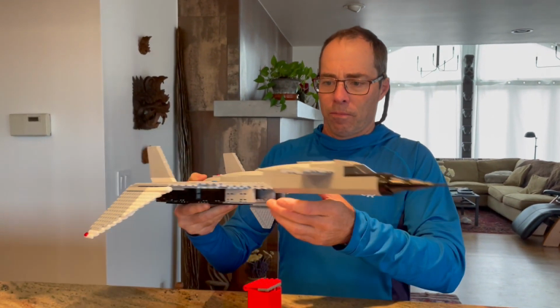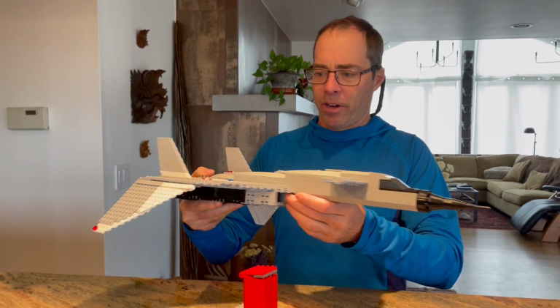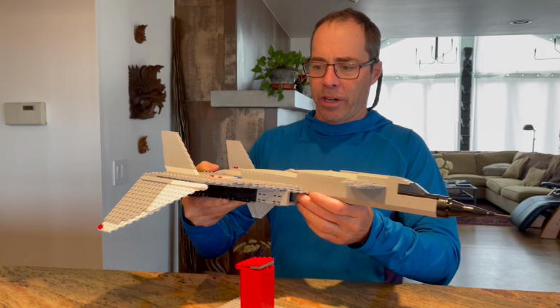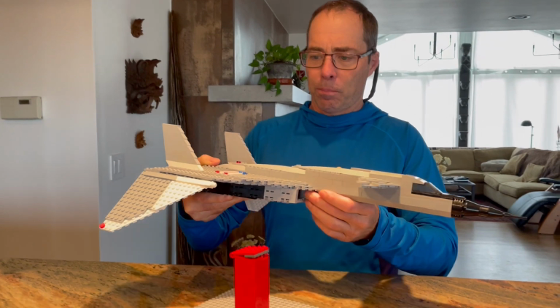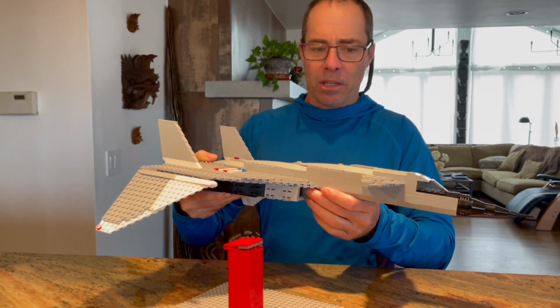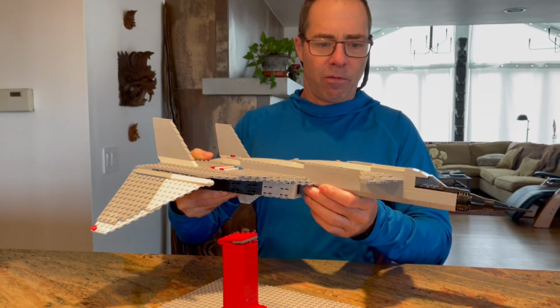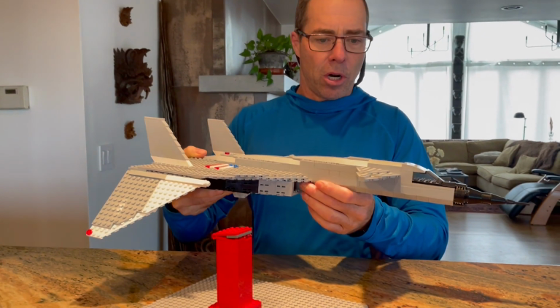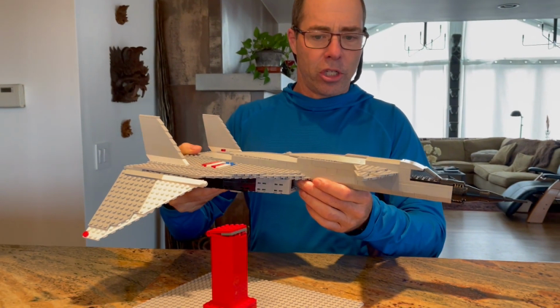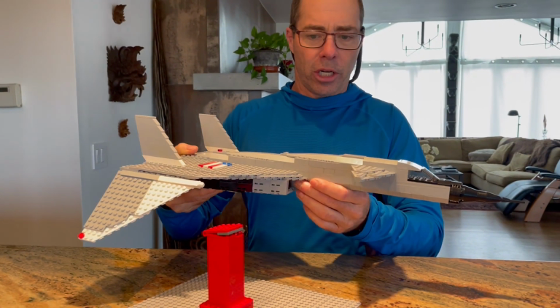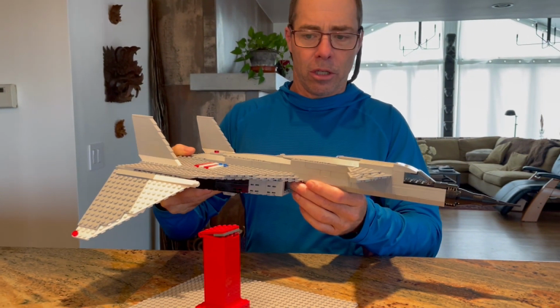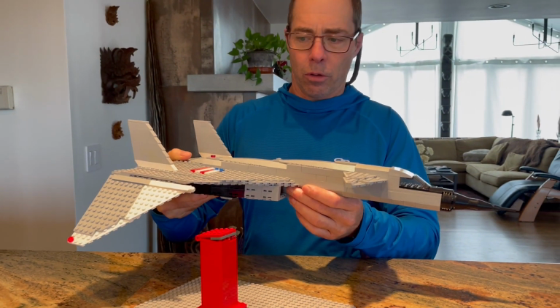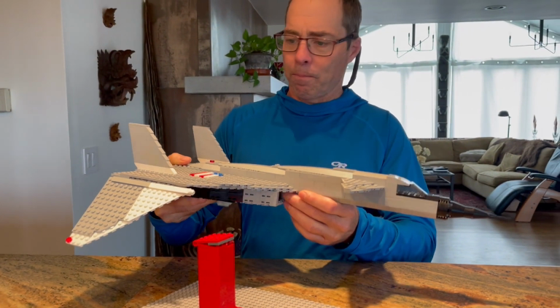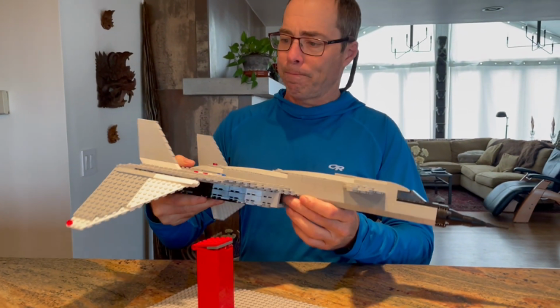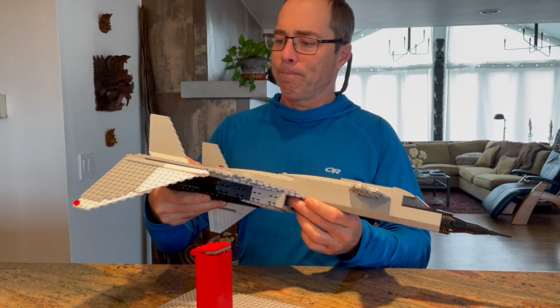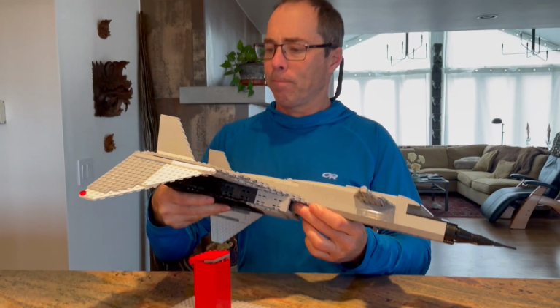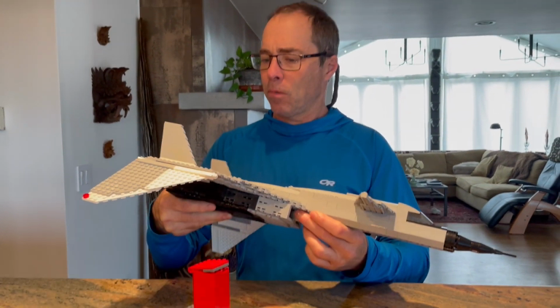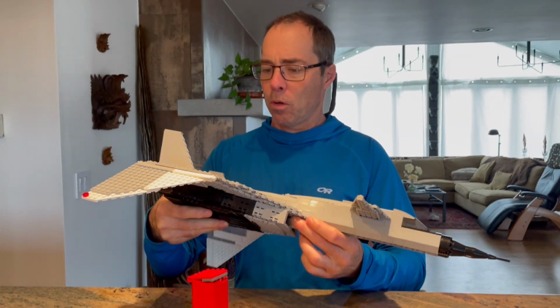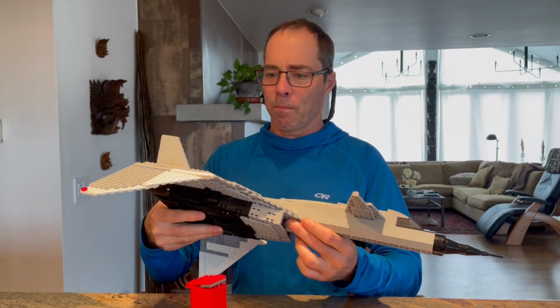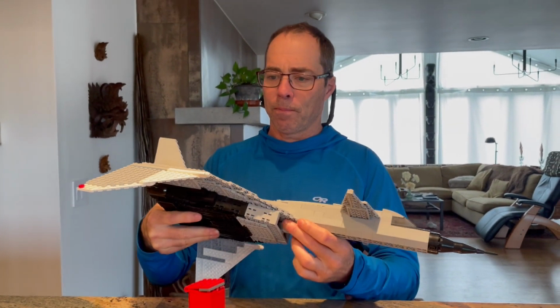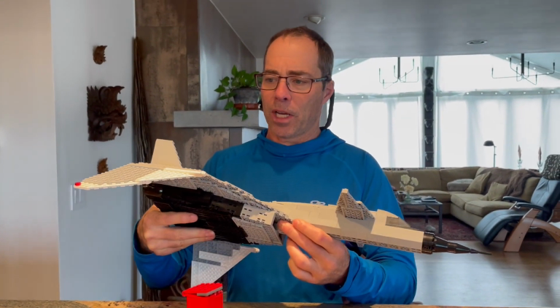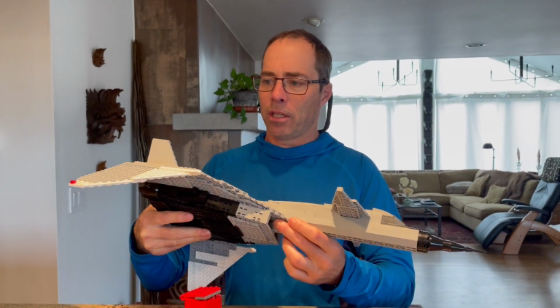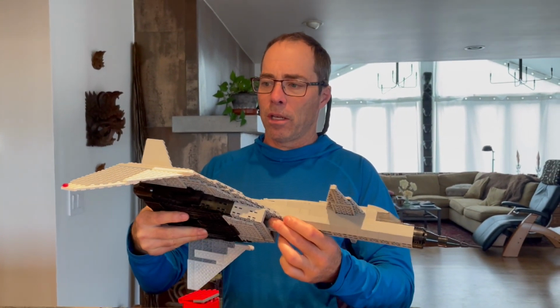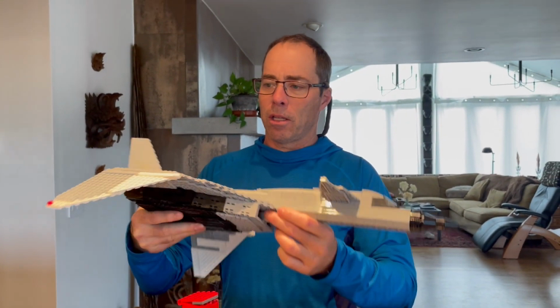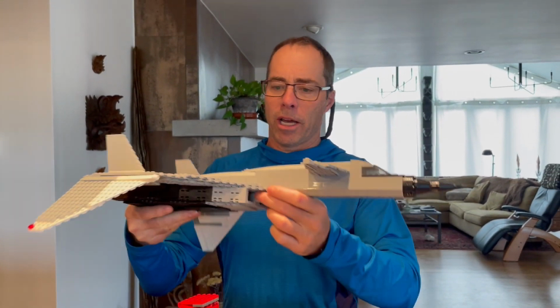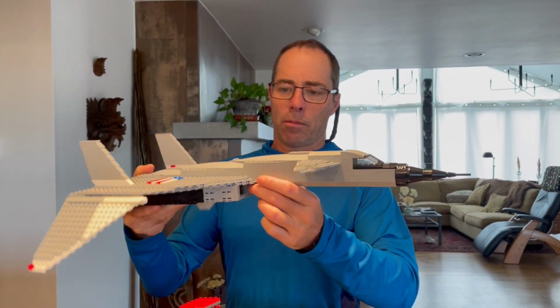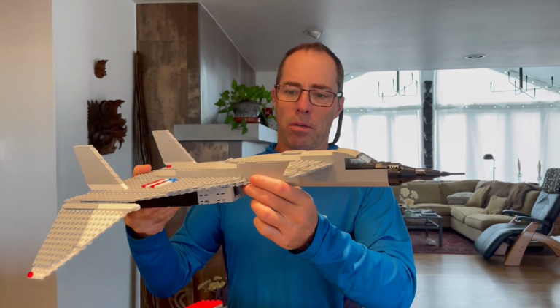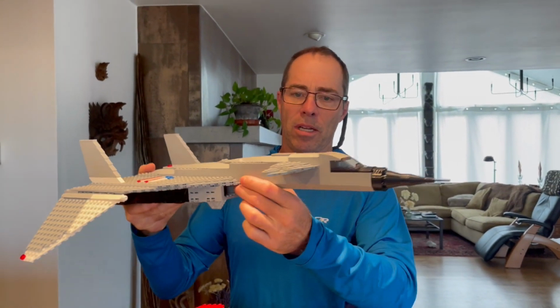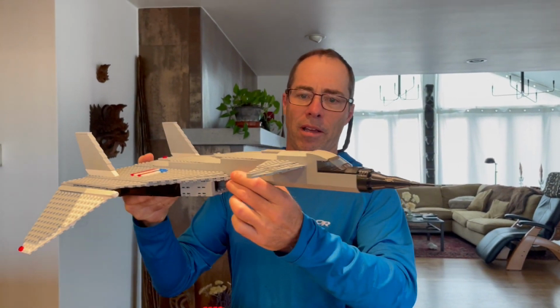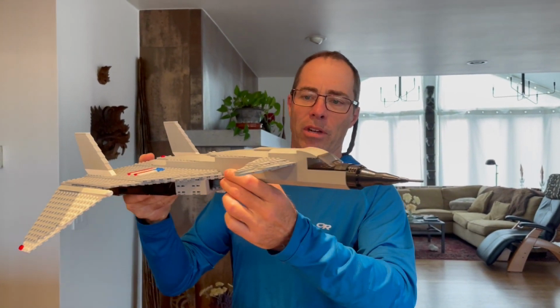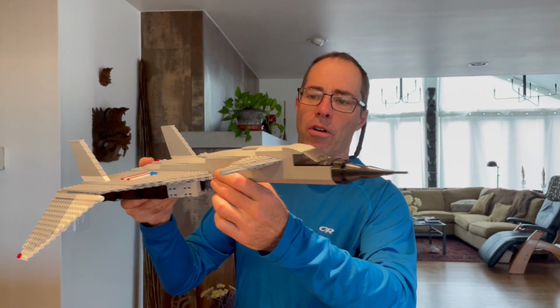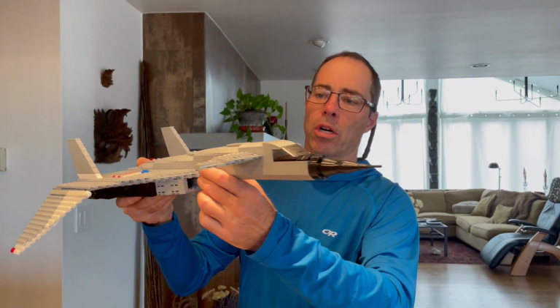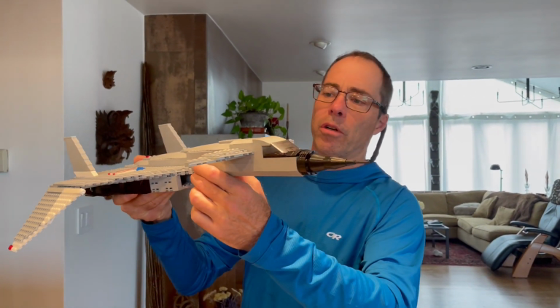It was a very expensive project too. That's the XB-70 Valkyrie.